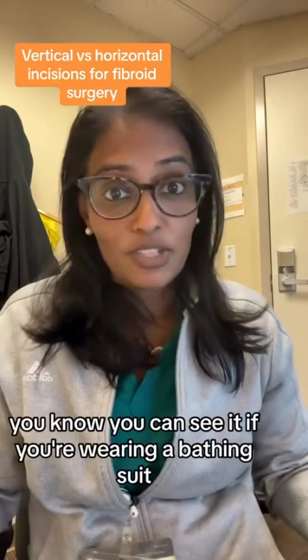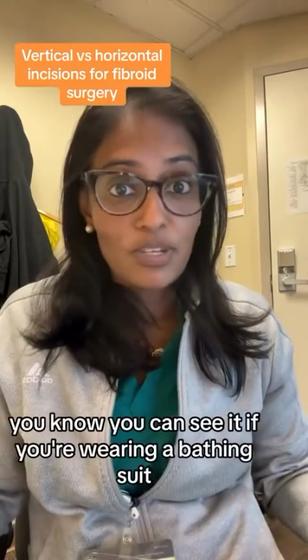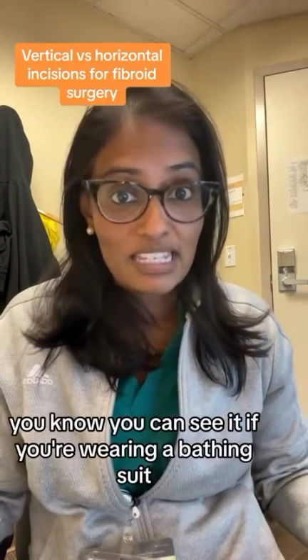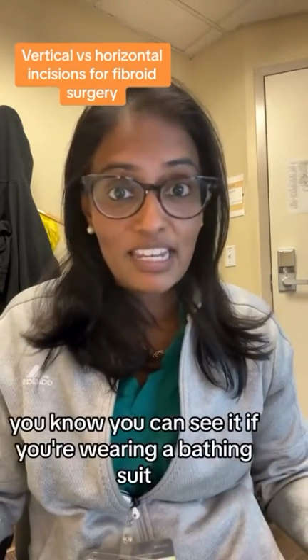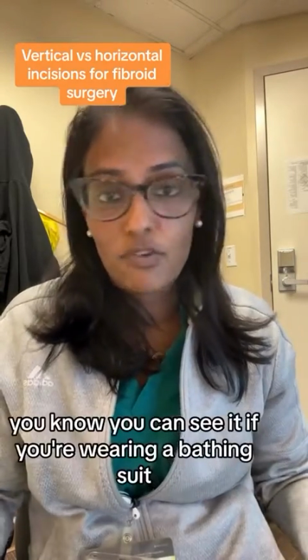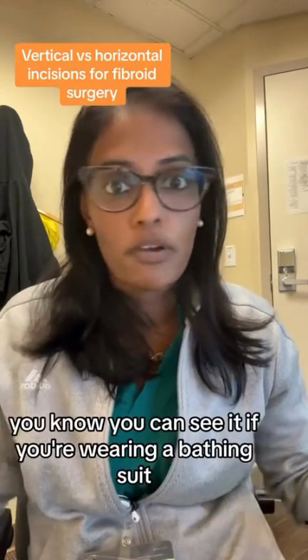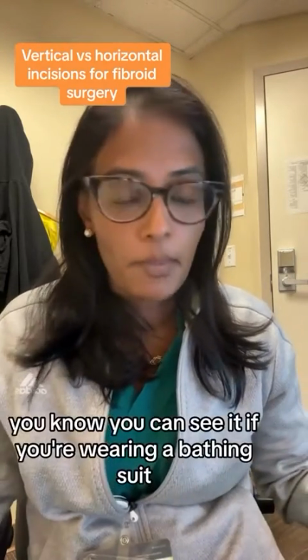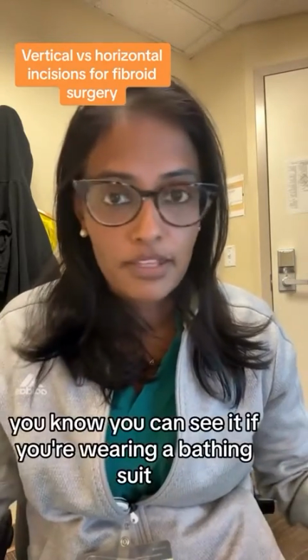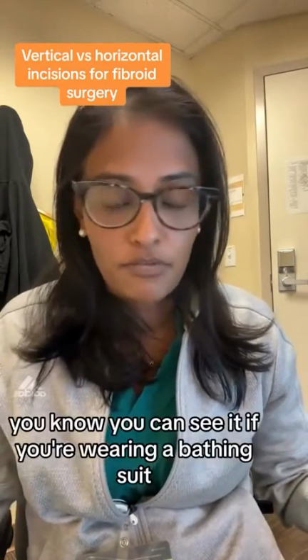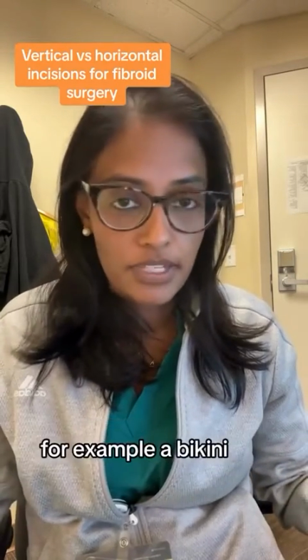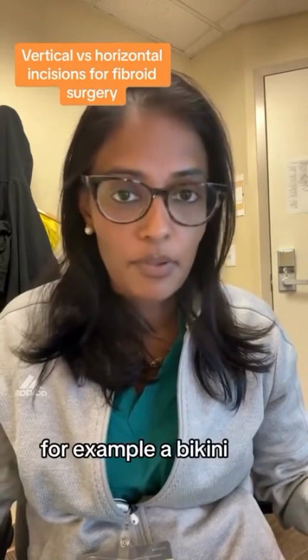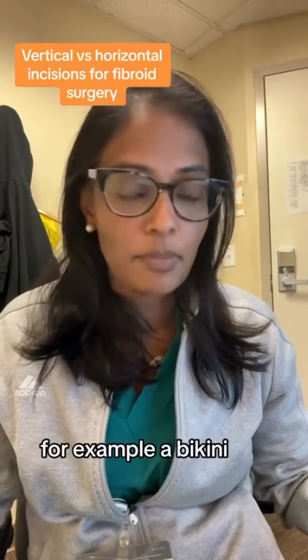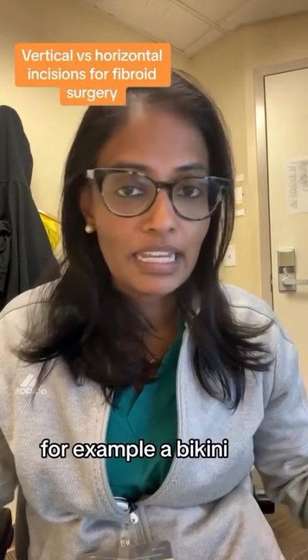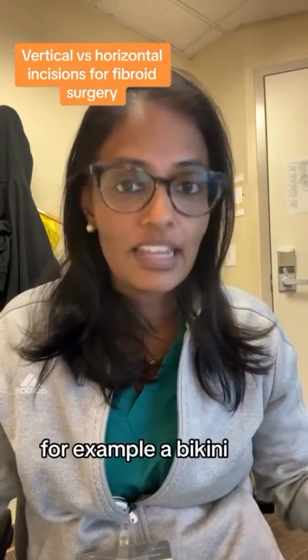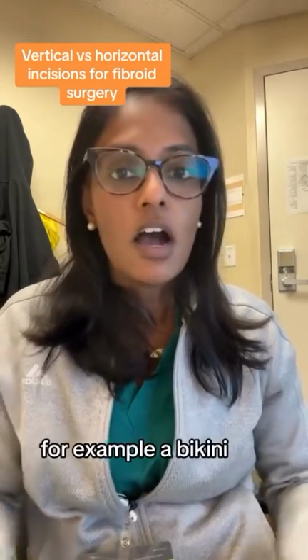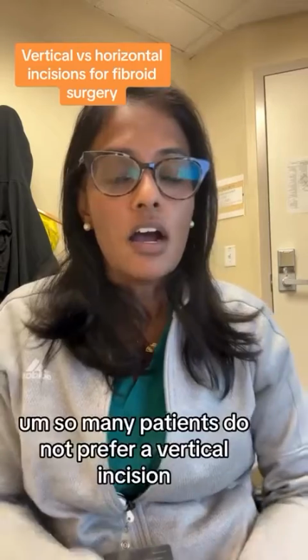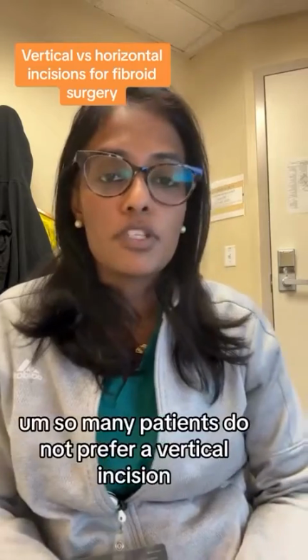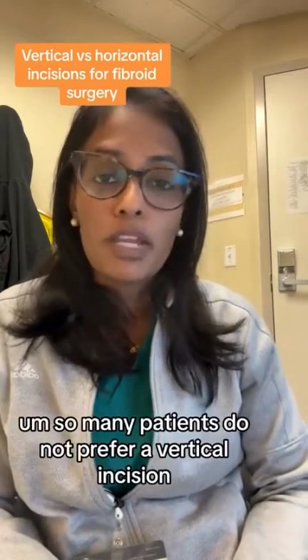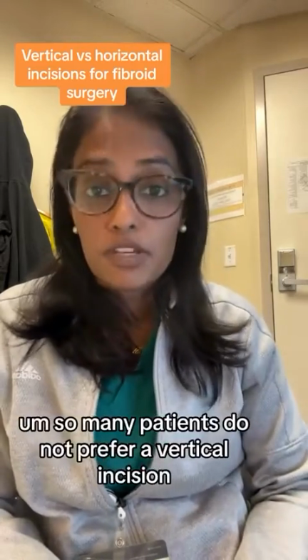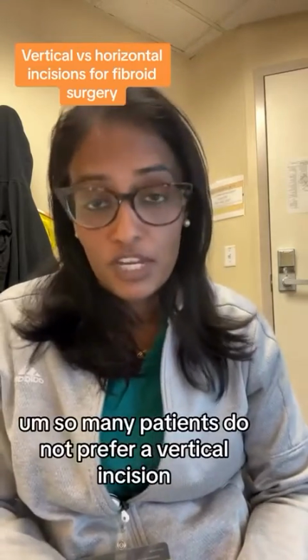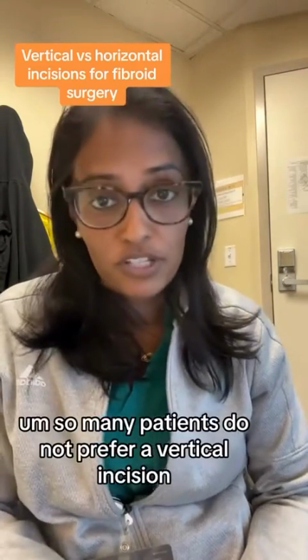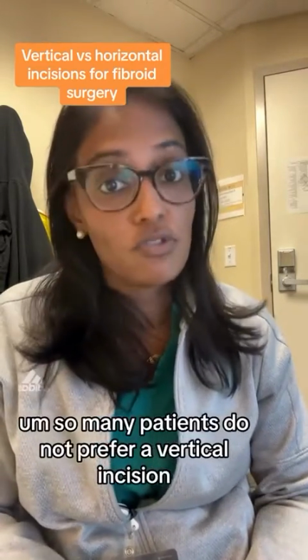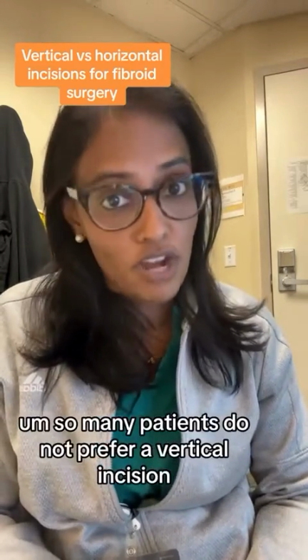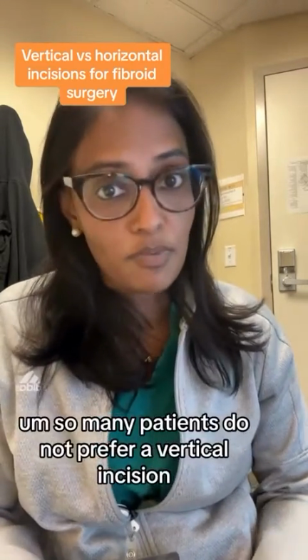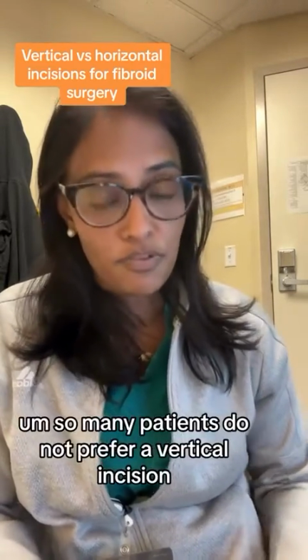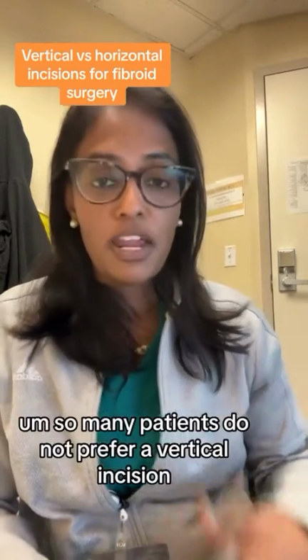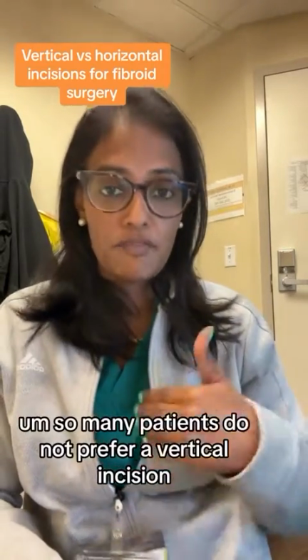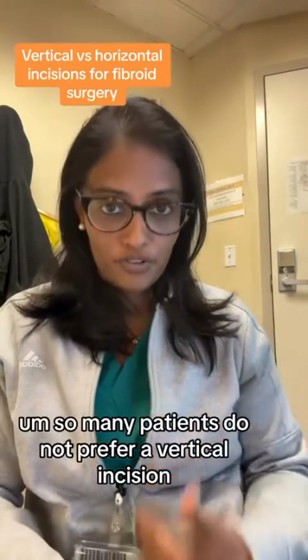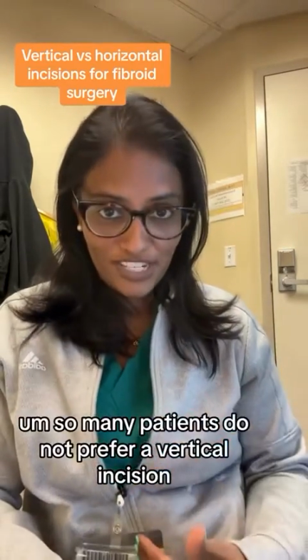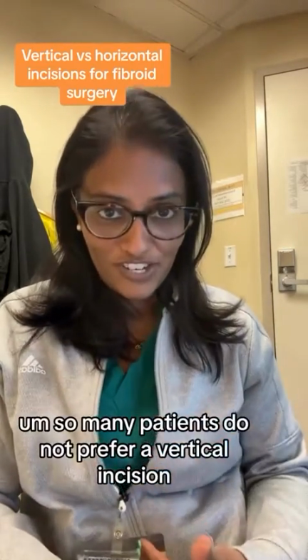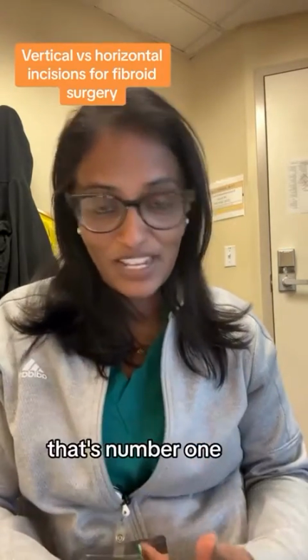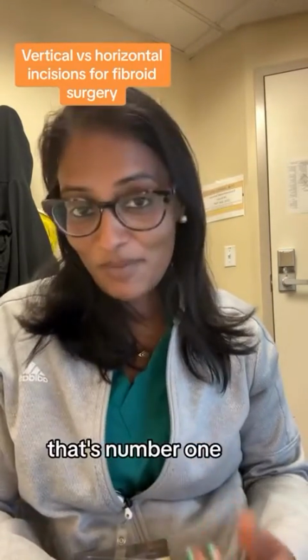You can see it if you're wearing a bathing suit, for example a bikini. So many patients do not prefer a vertical incision. That's number one.